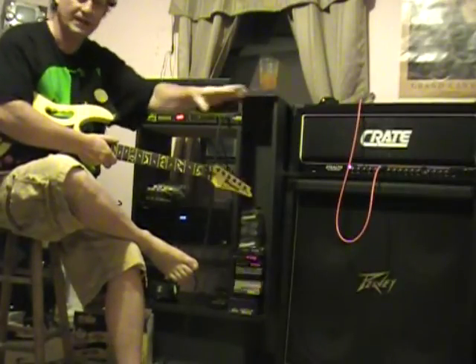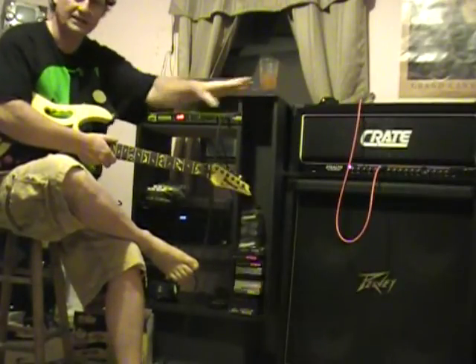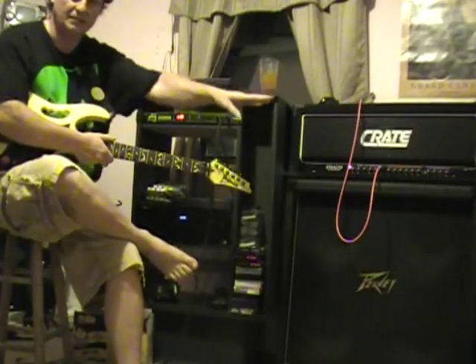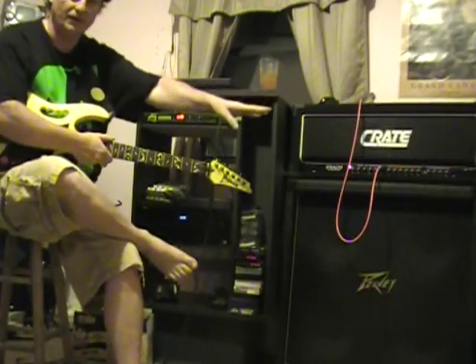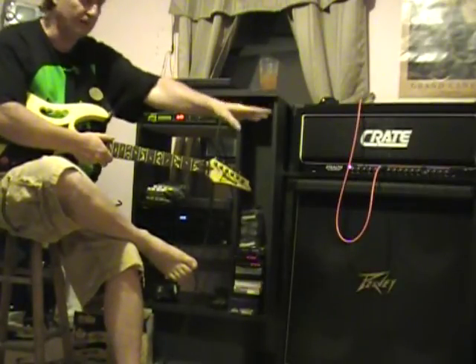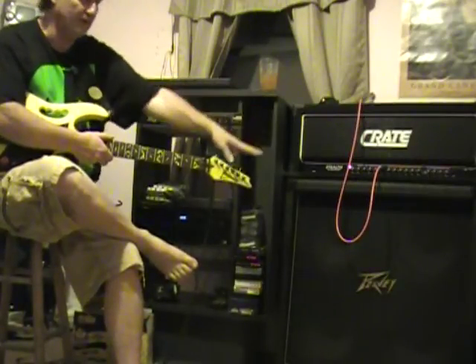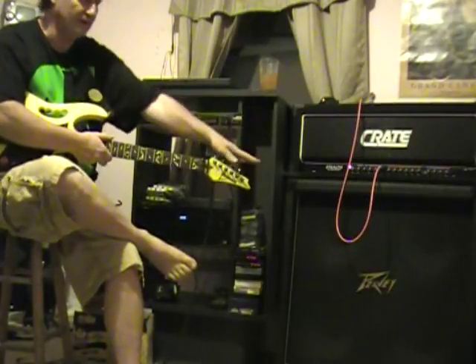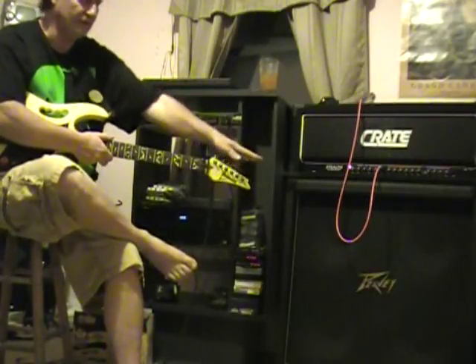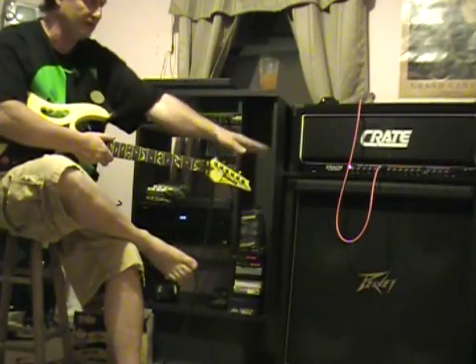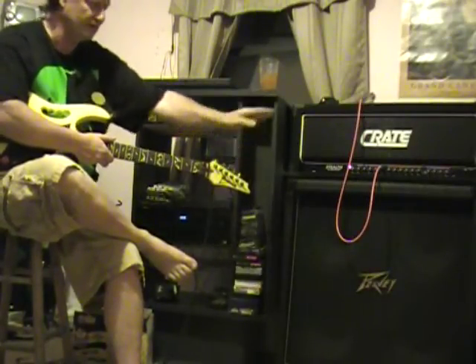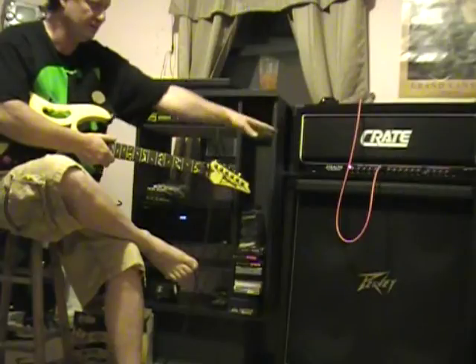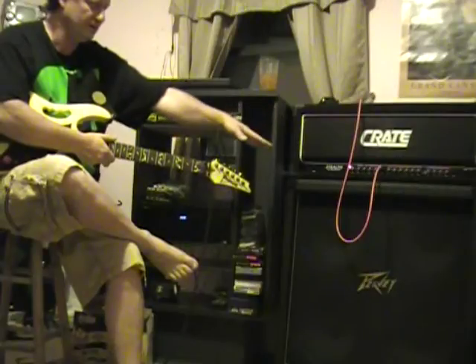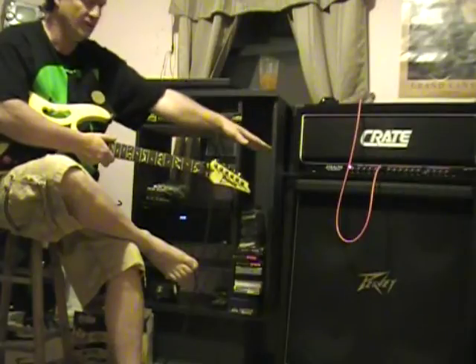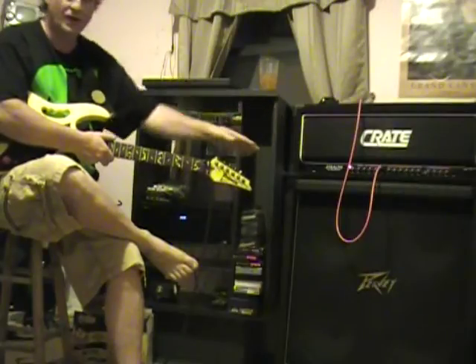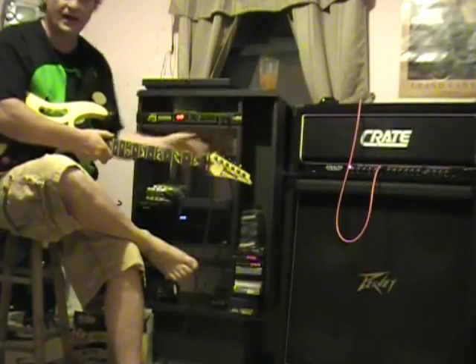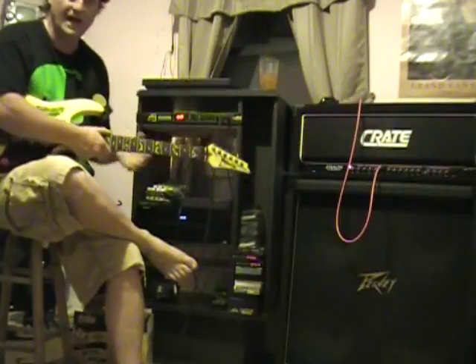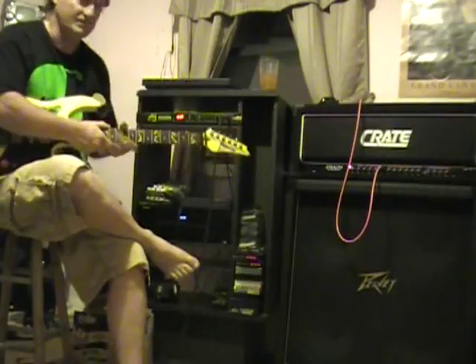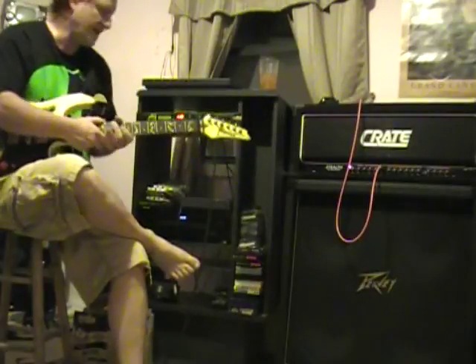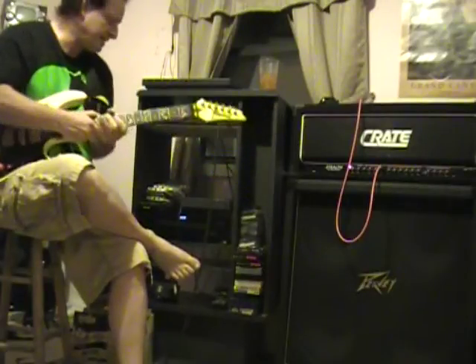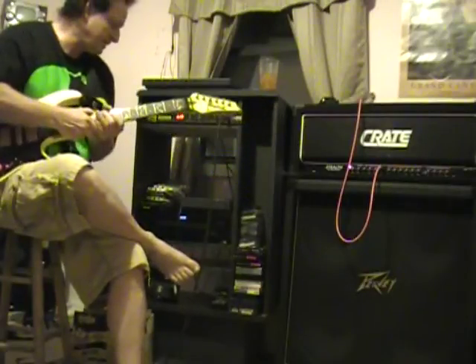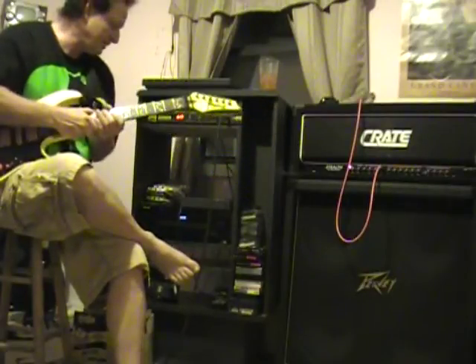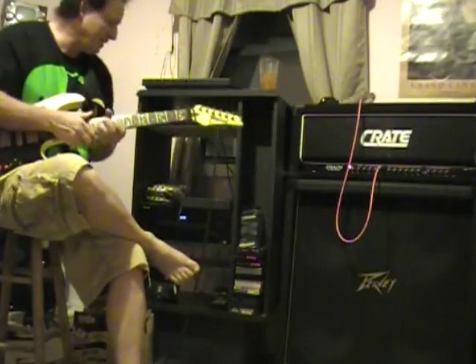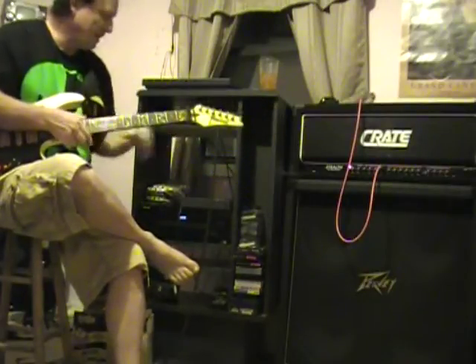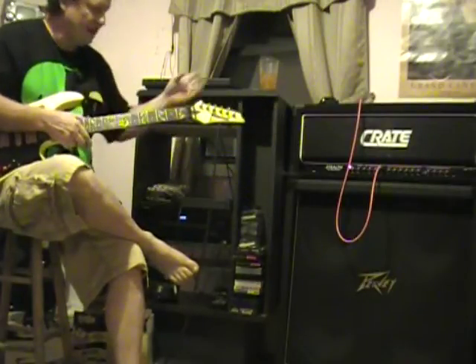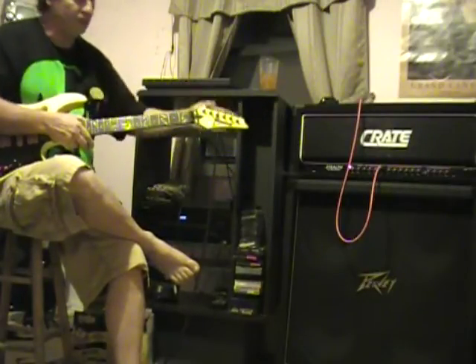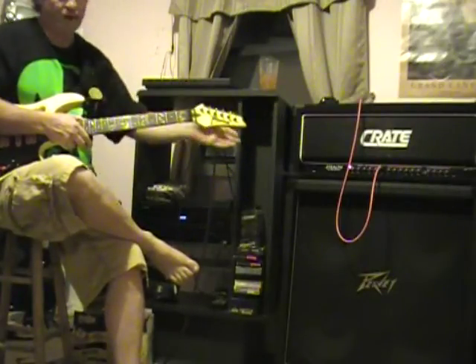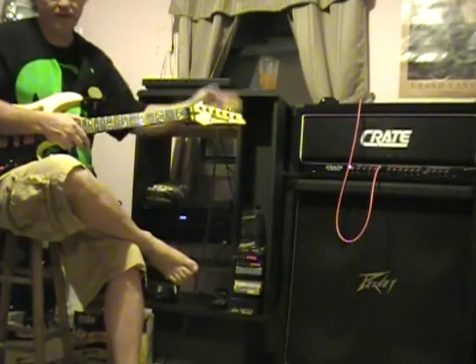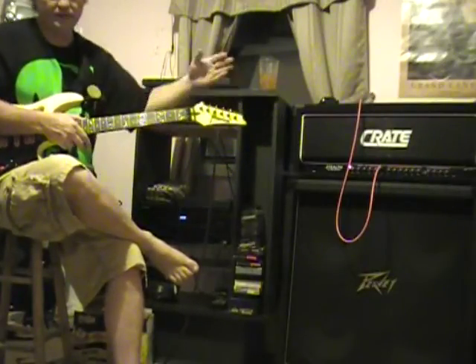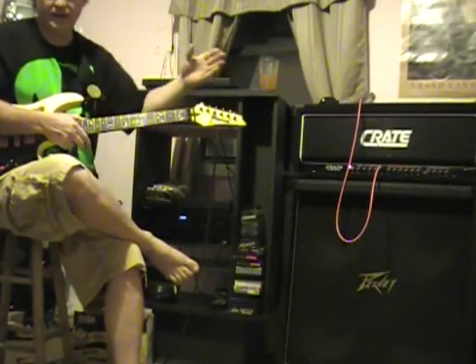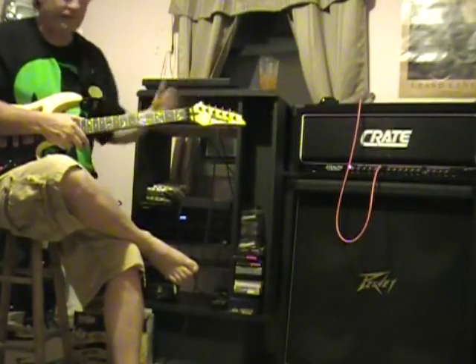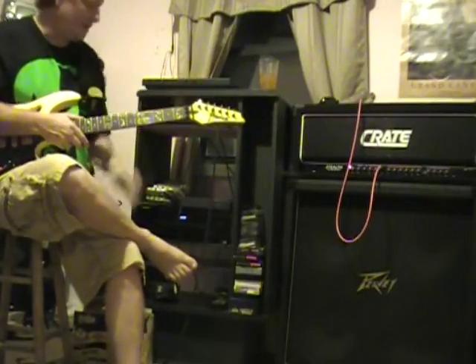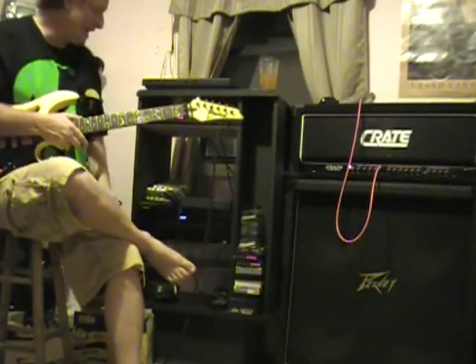You can't see both of them, but I have two Craig half stacks here — I have a left and I have a right.